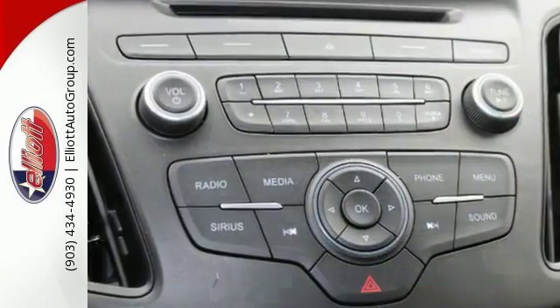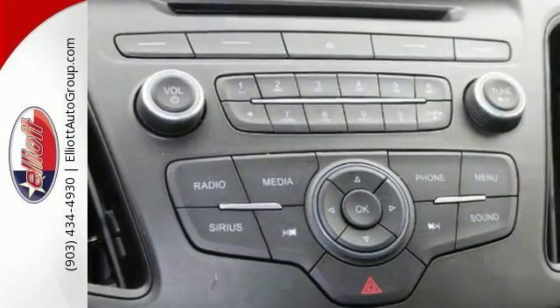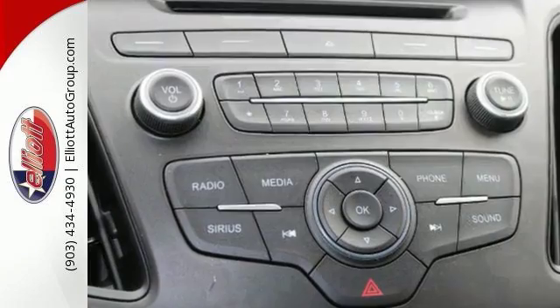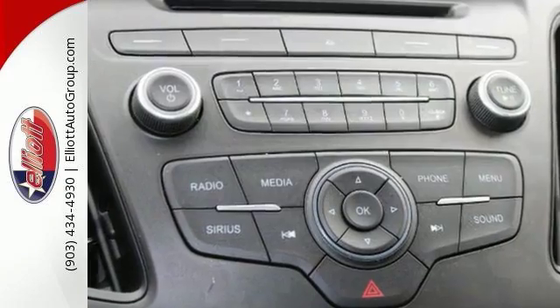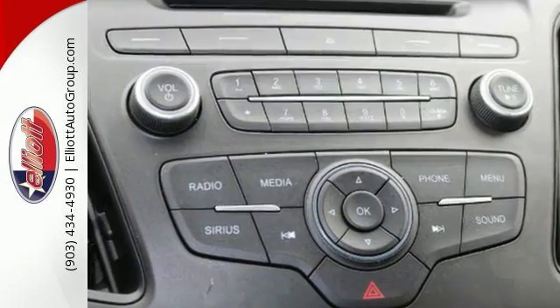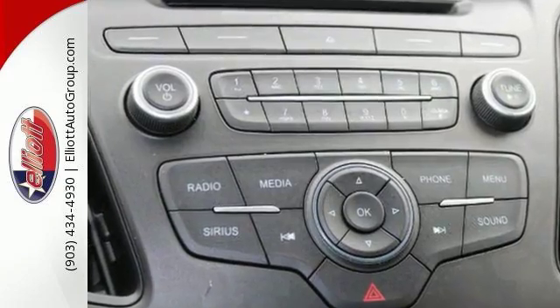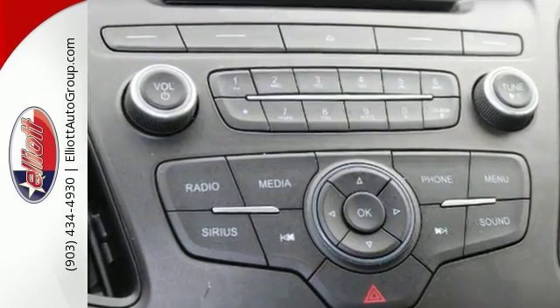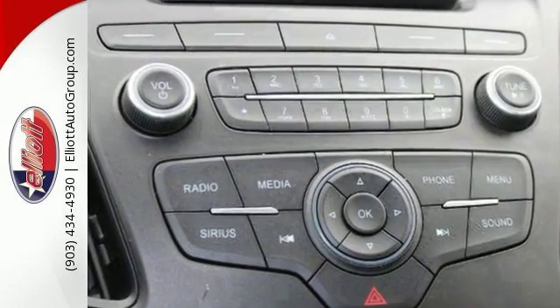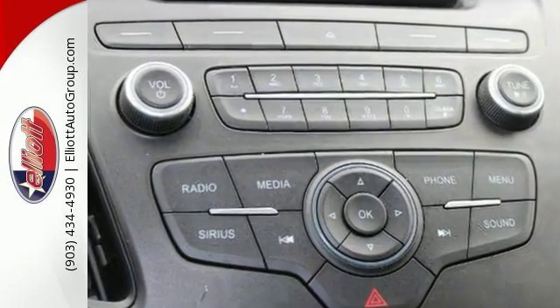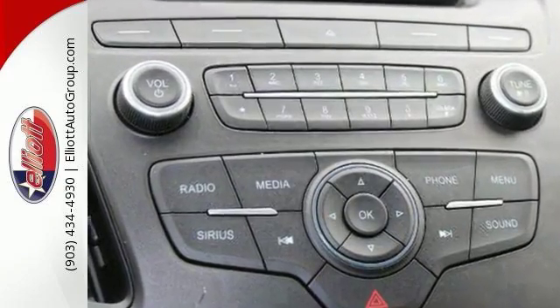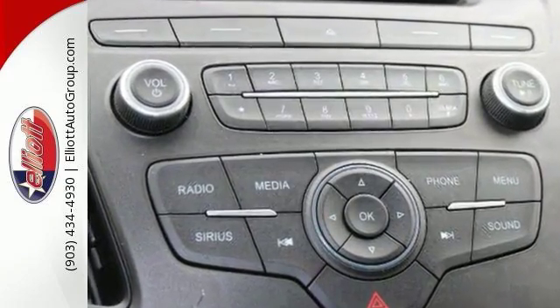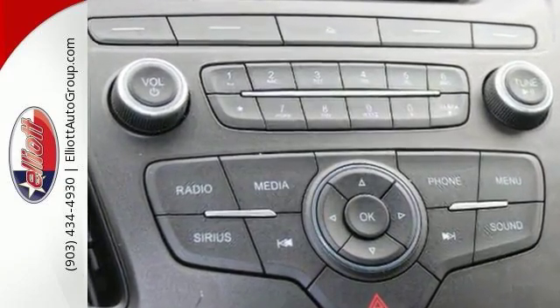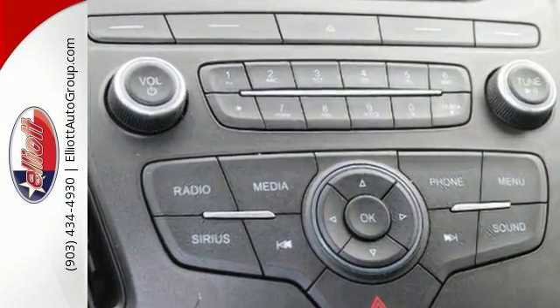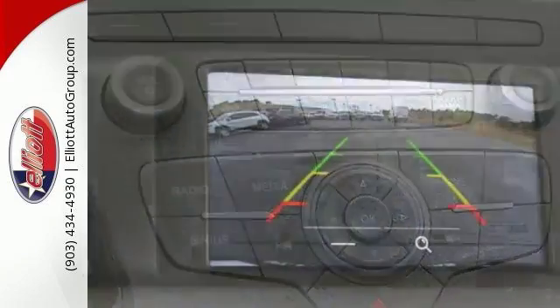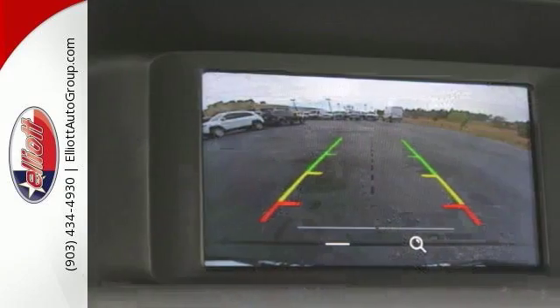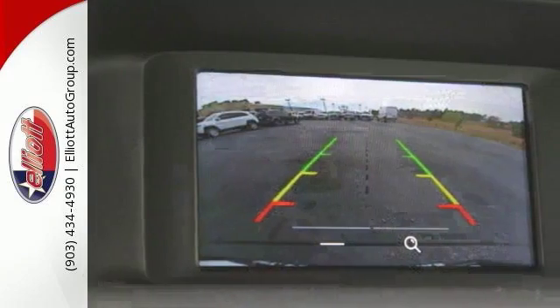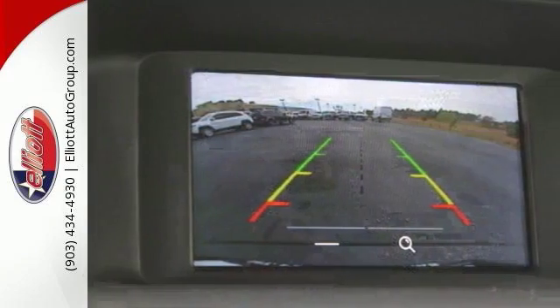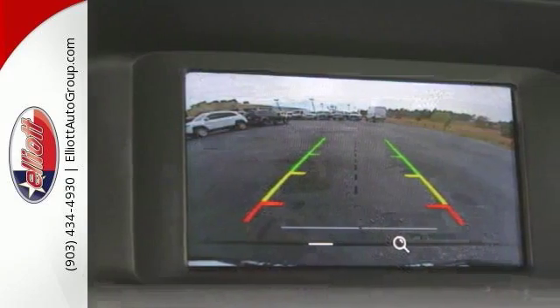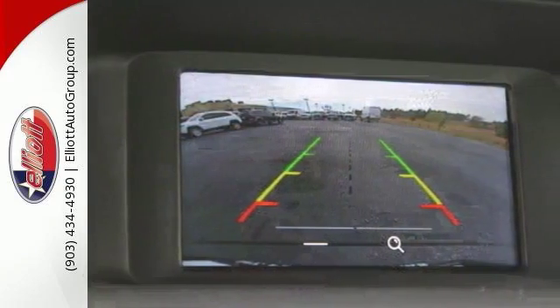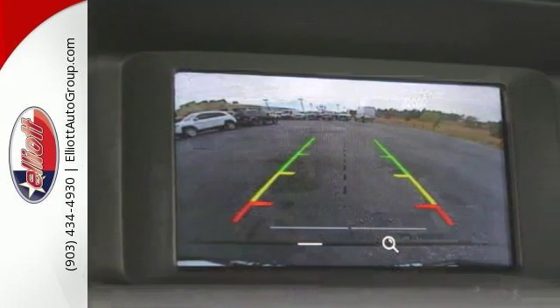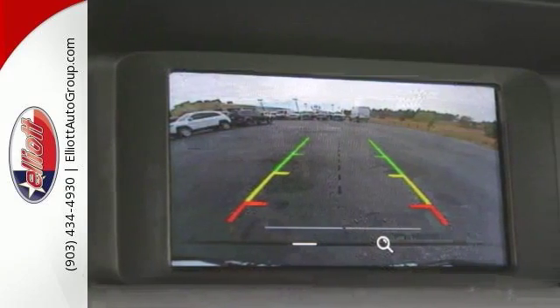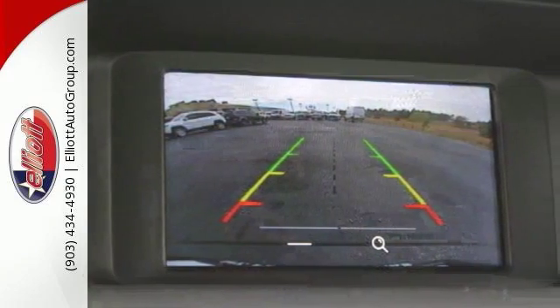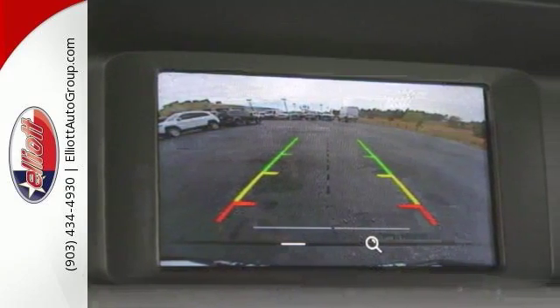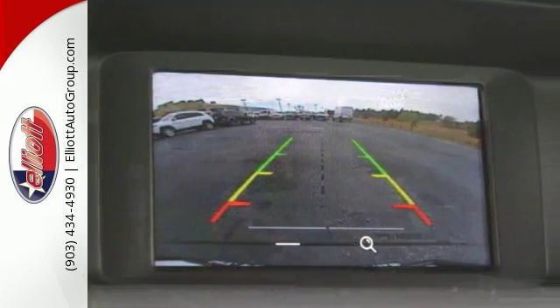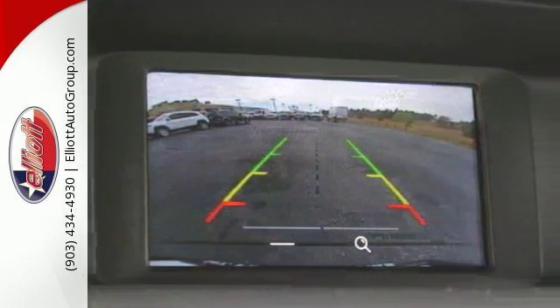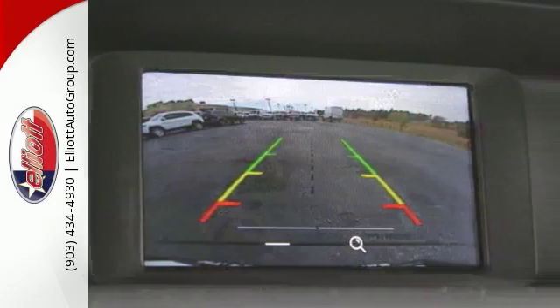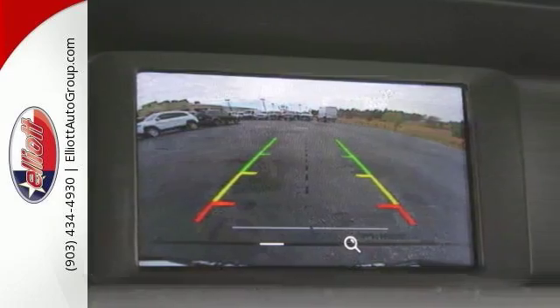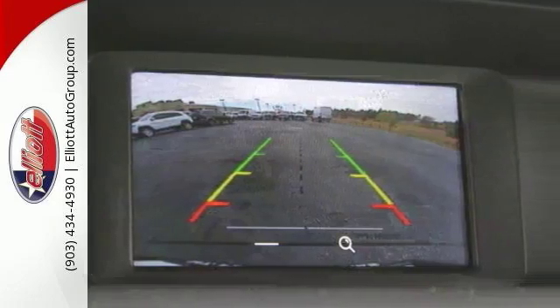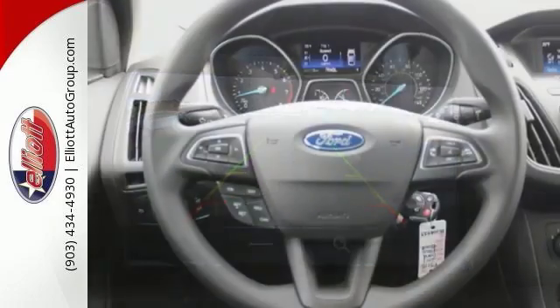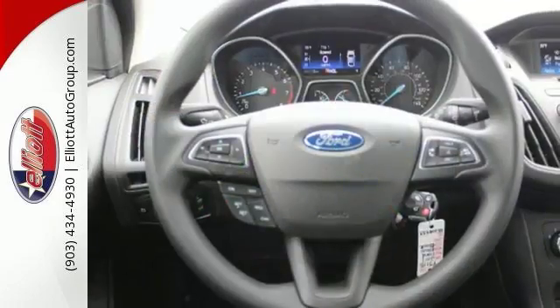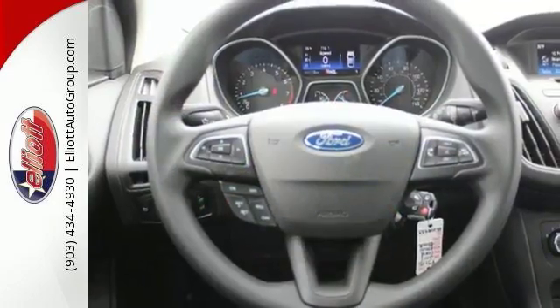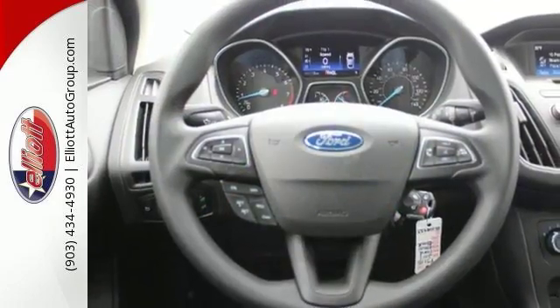This vehicle offers a CD player, steering wheel mounted audio controls, keyless entry, and sync communications and entertainment system.